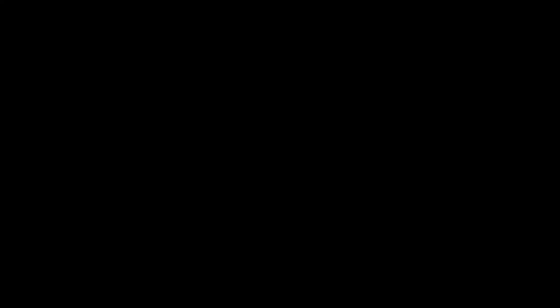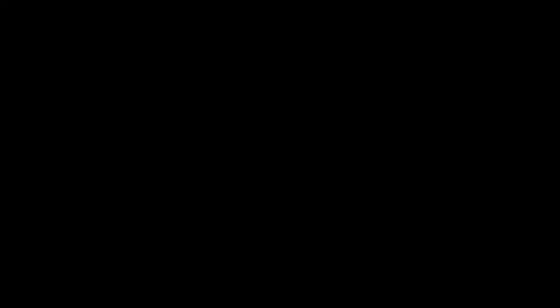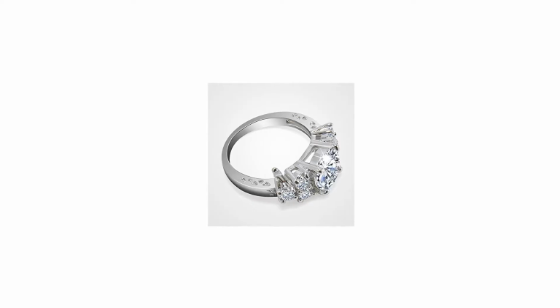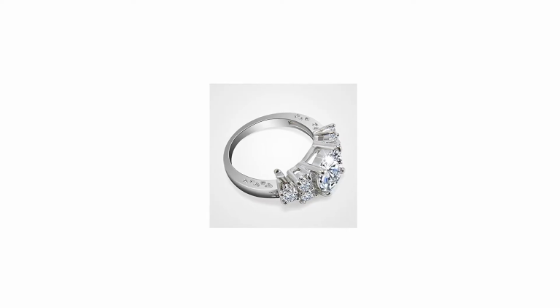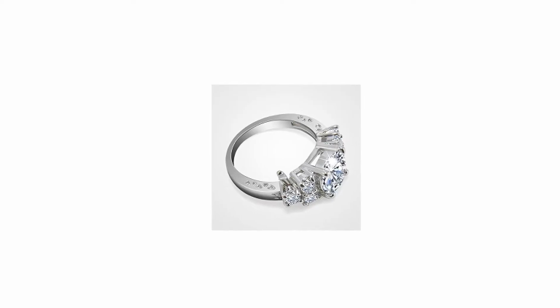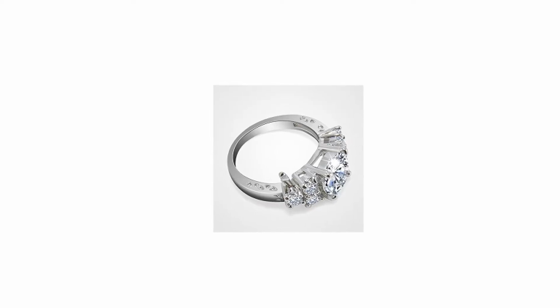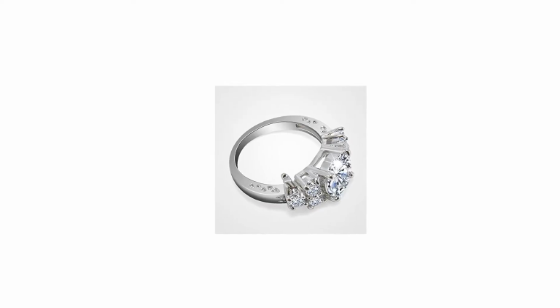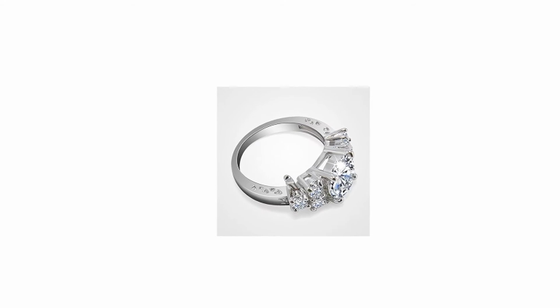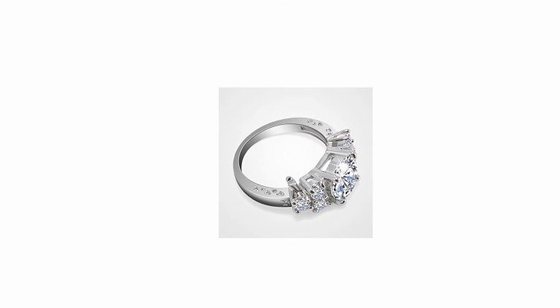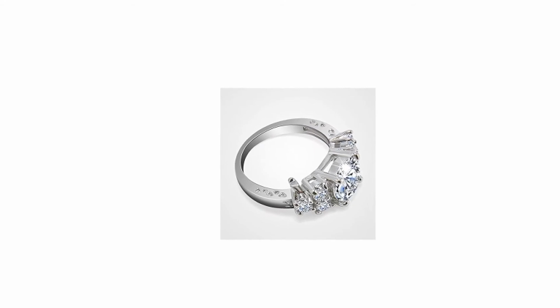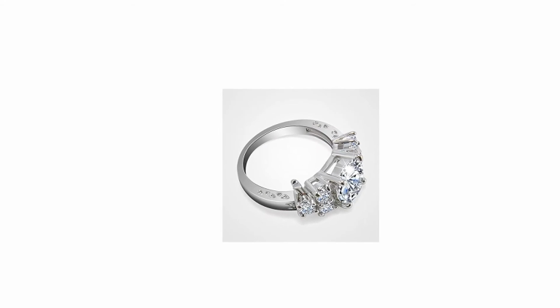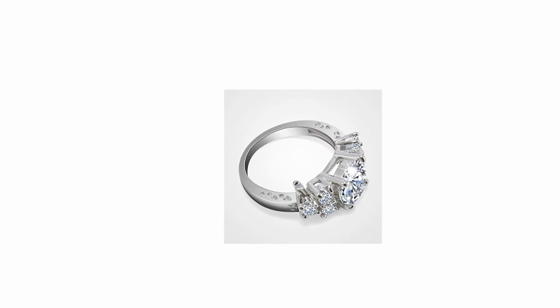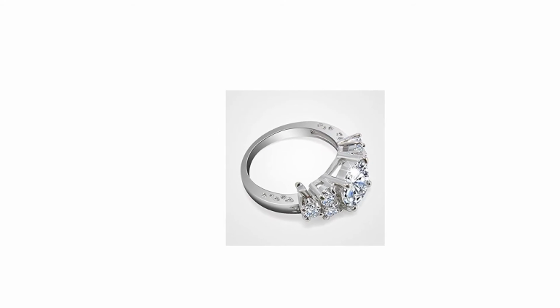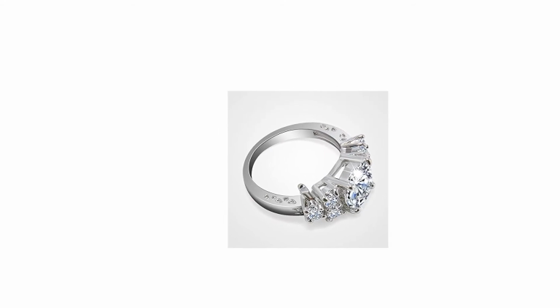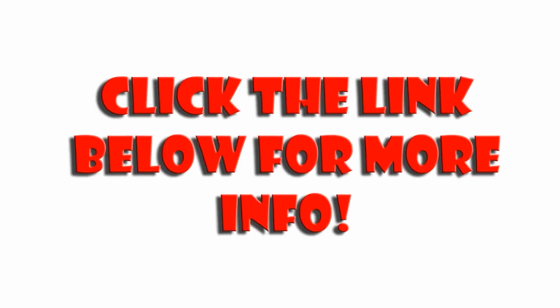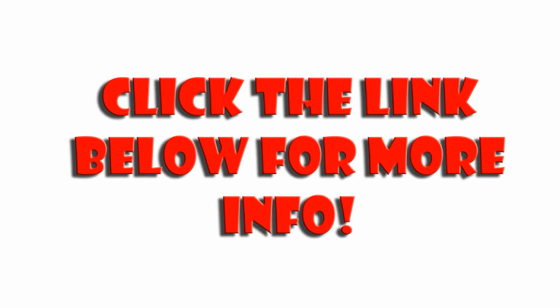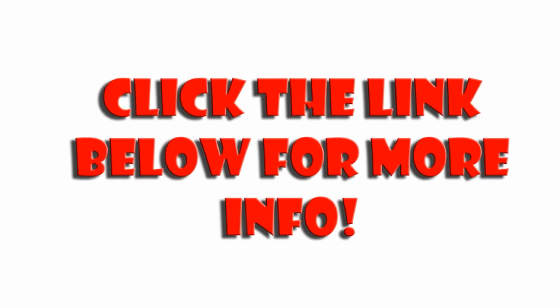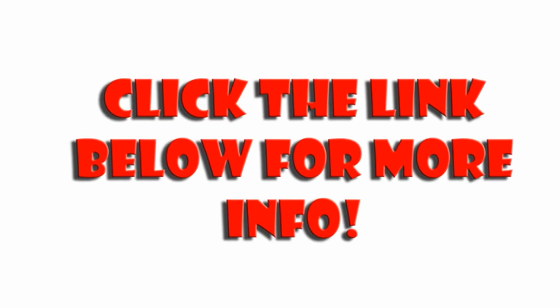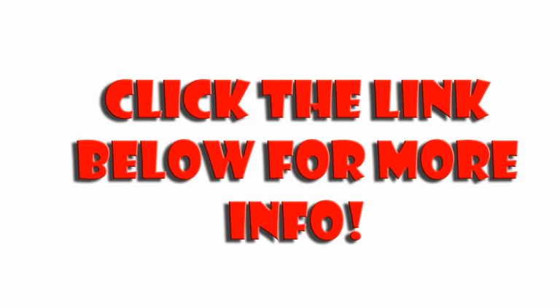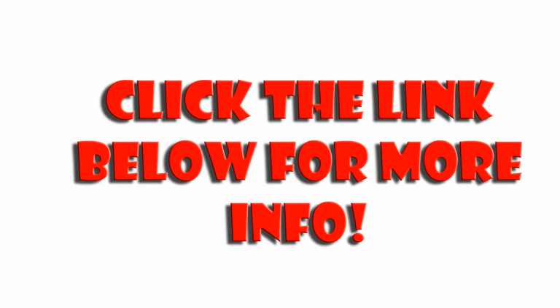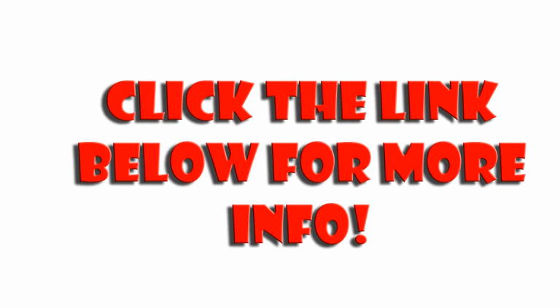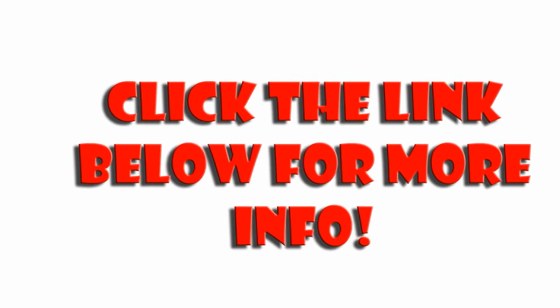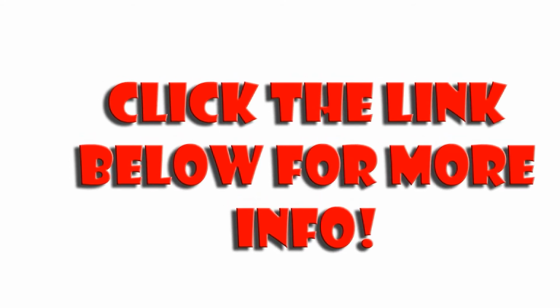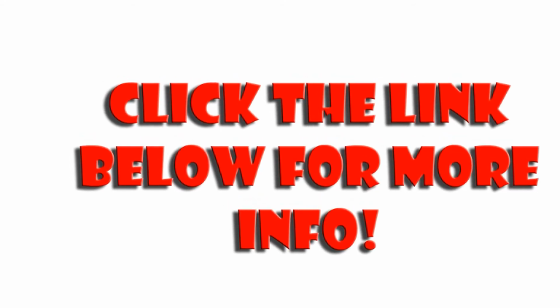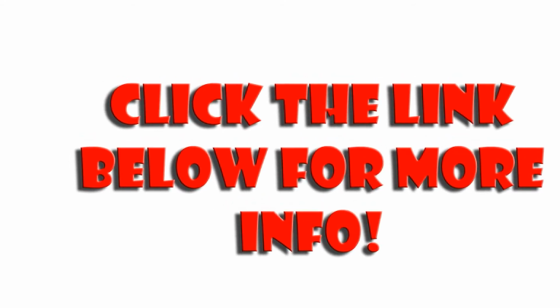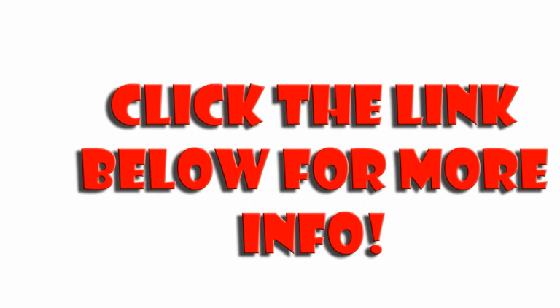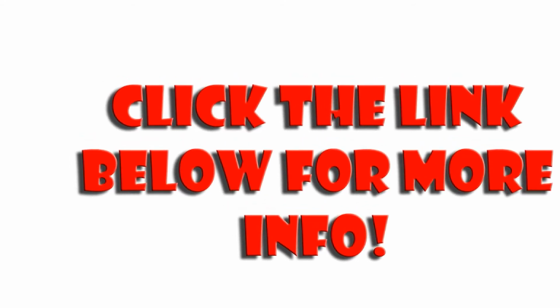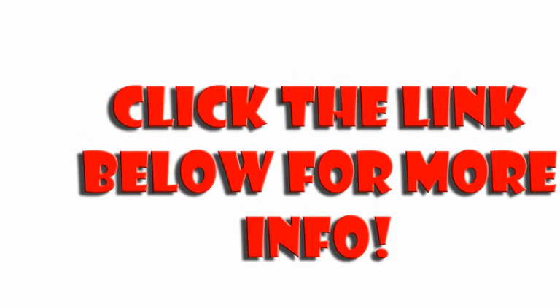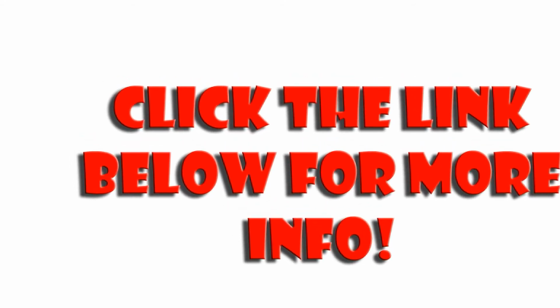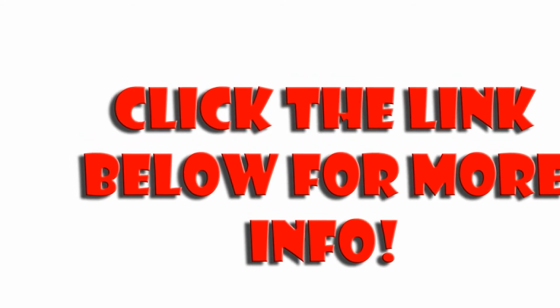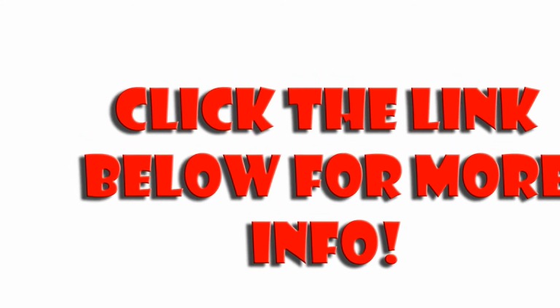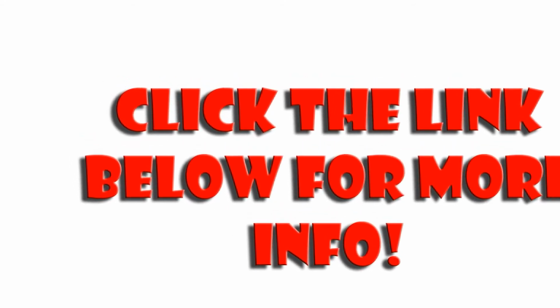For more info and special discounts, please click the link below.